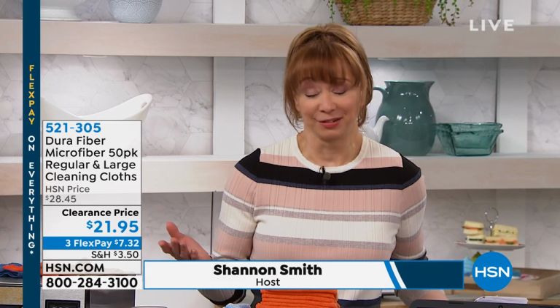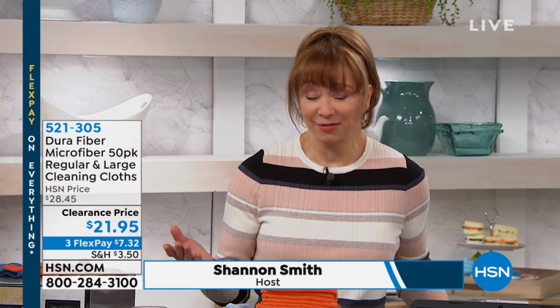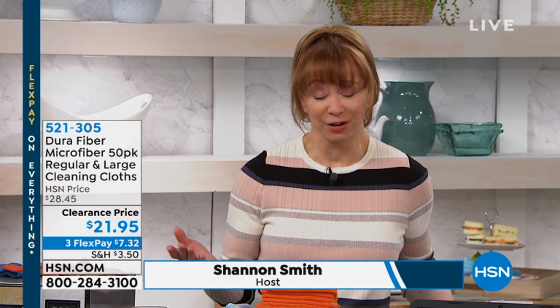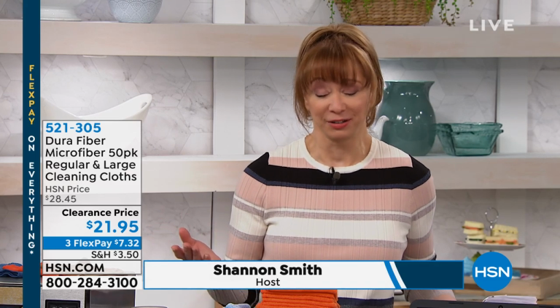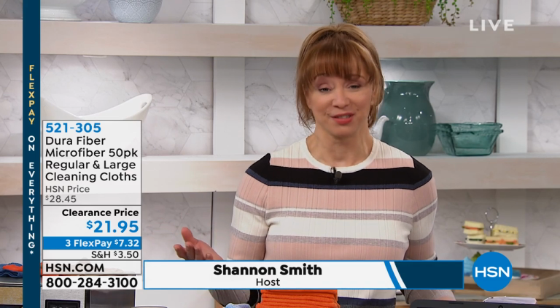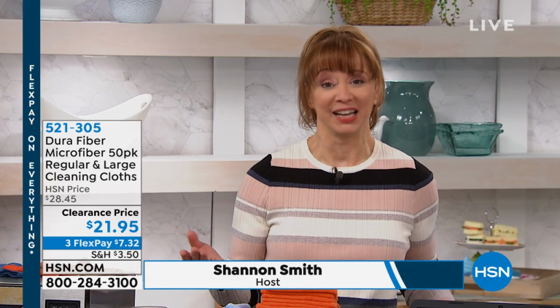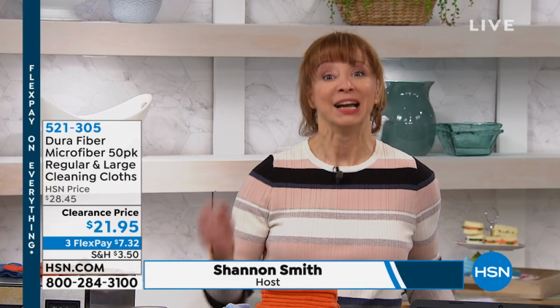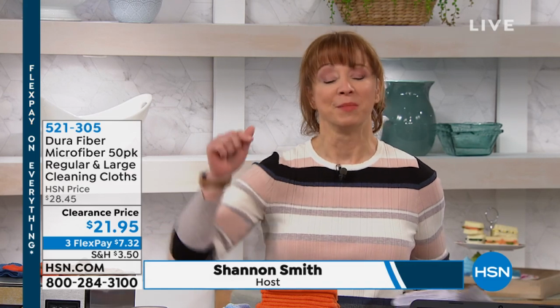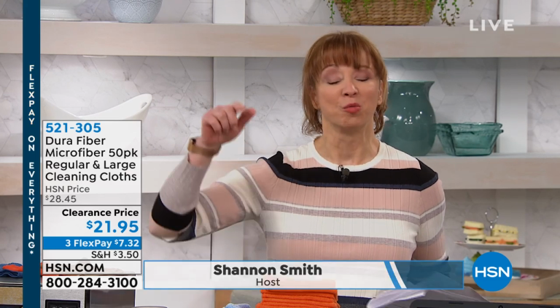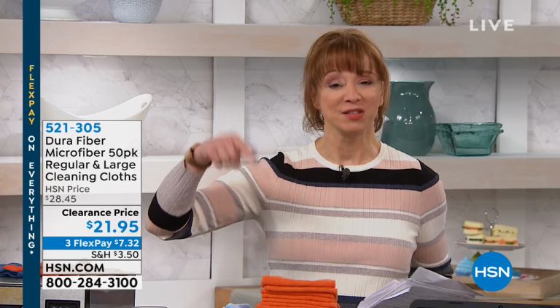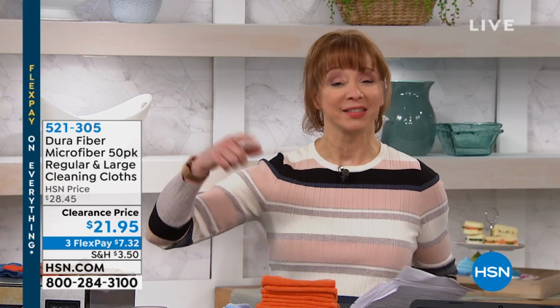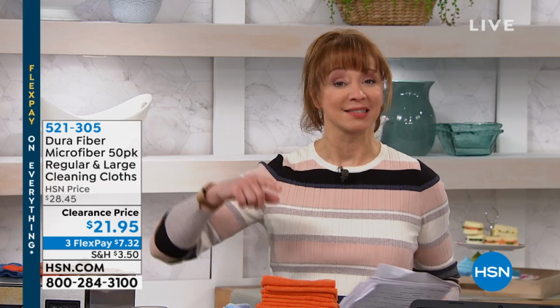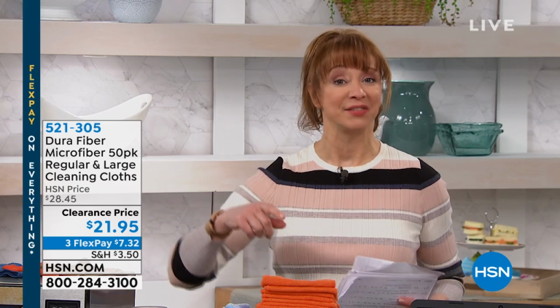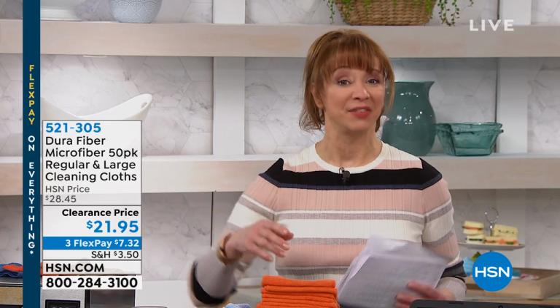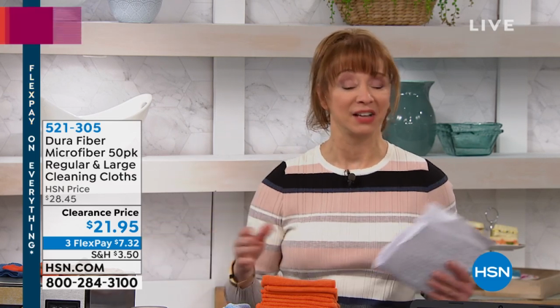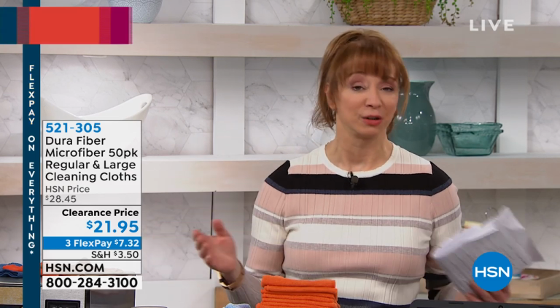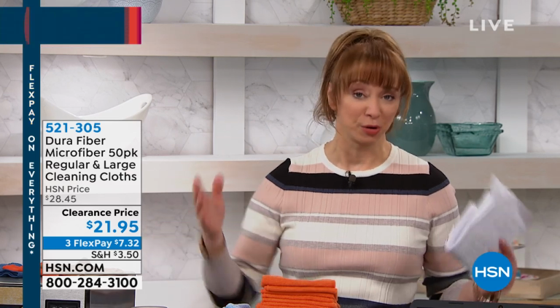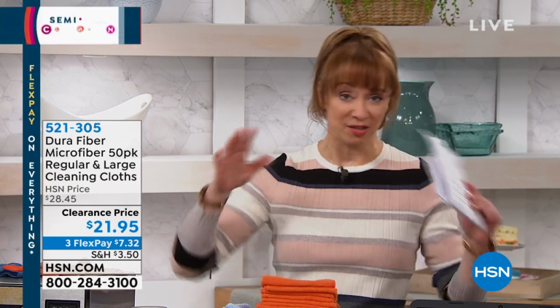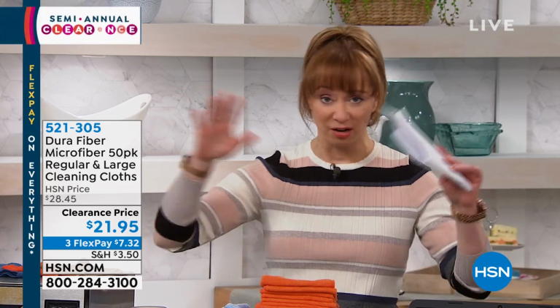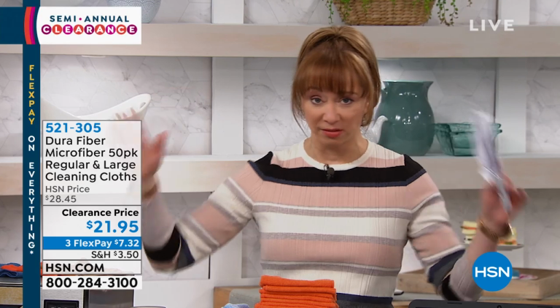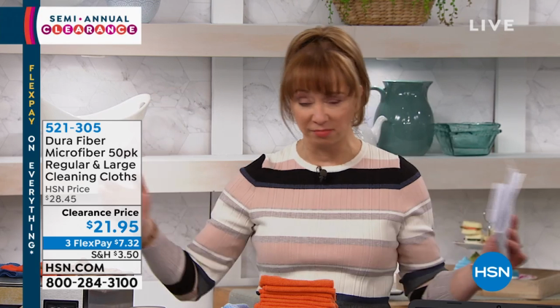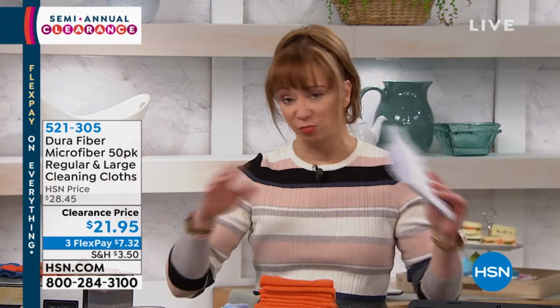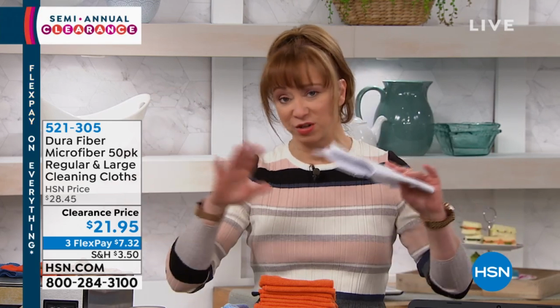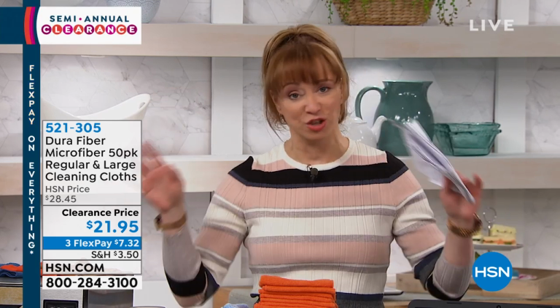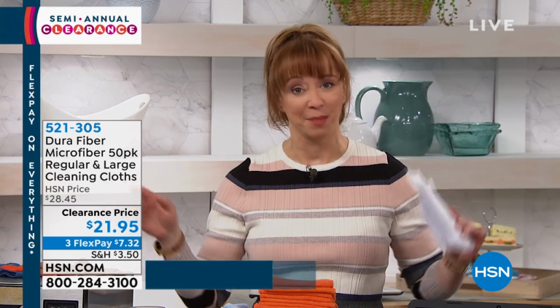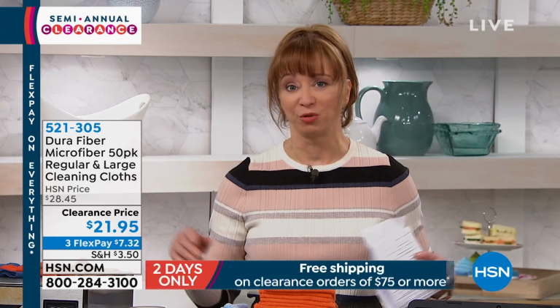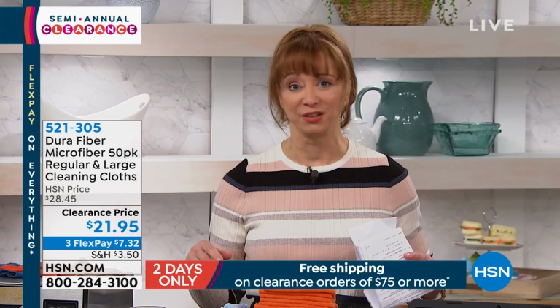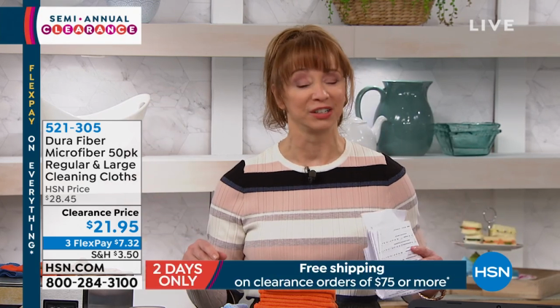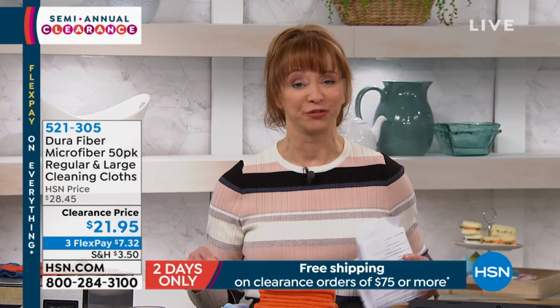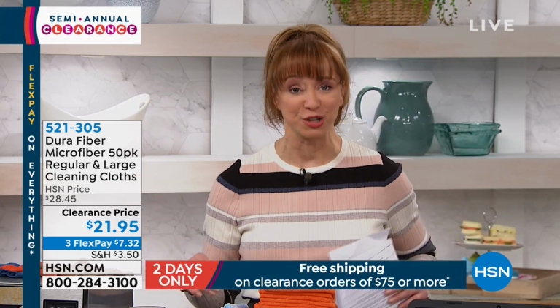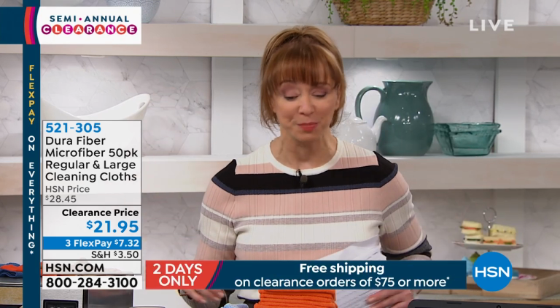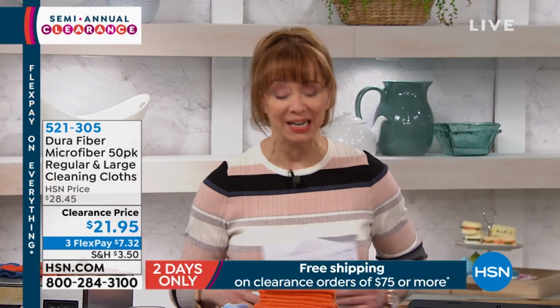They're going to love our clearance event. Remember, once you hit that $75 purchase on what you've been shopping for, then you're looking at free shipping.